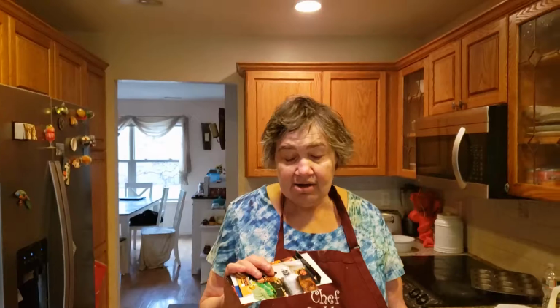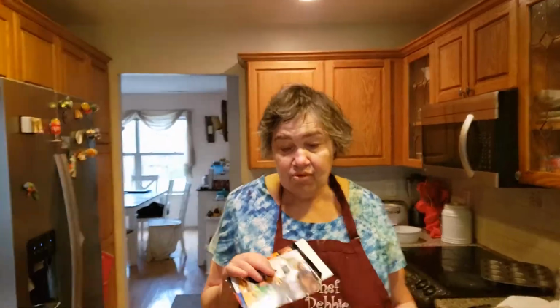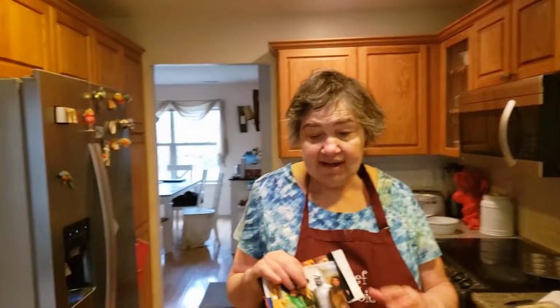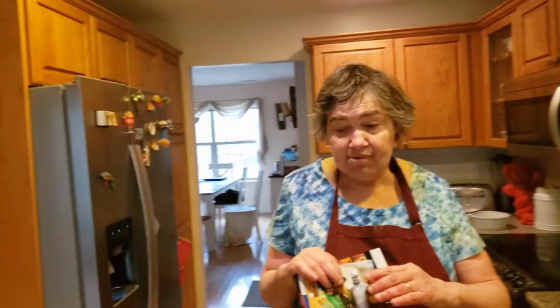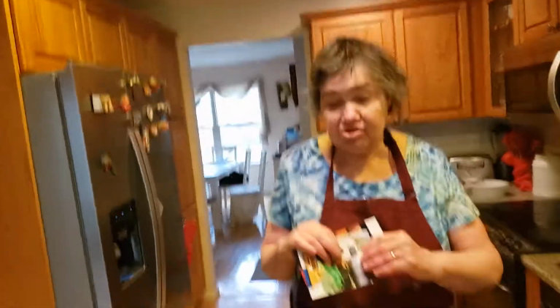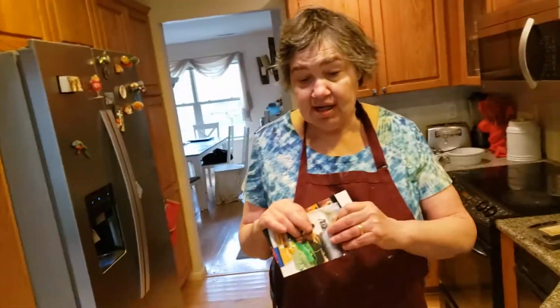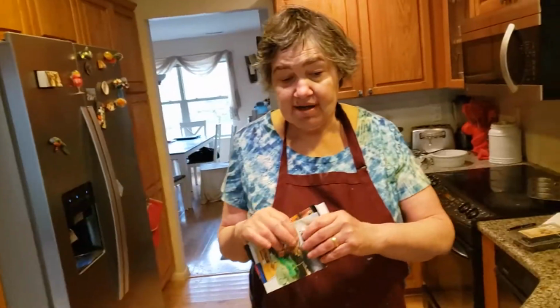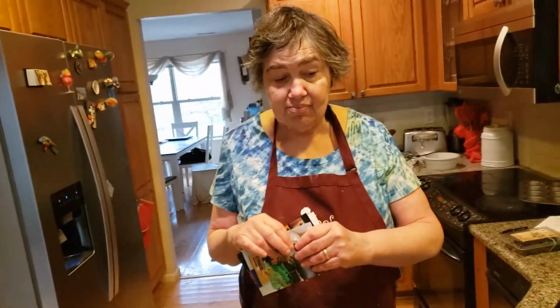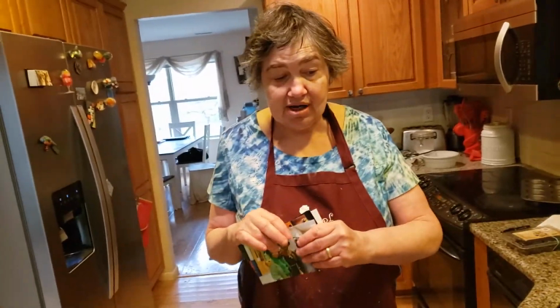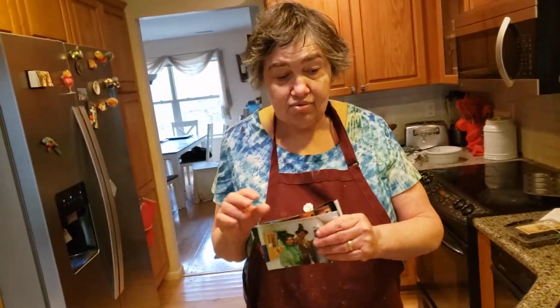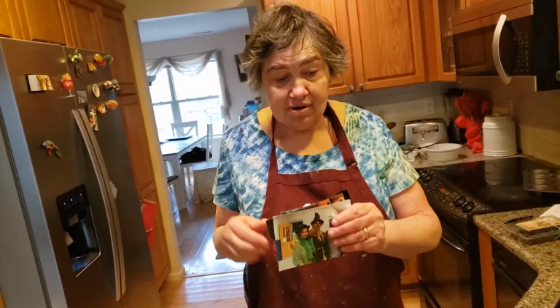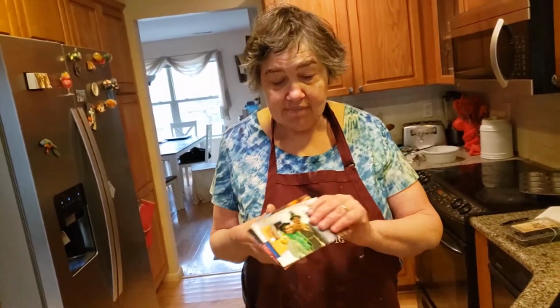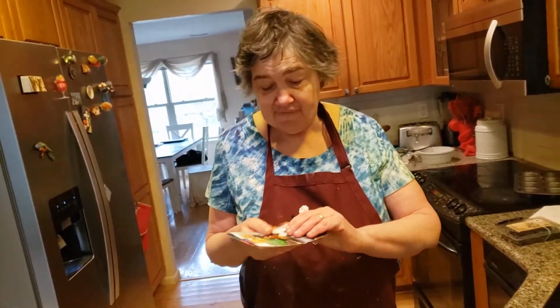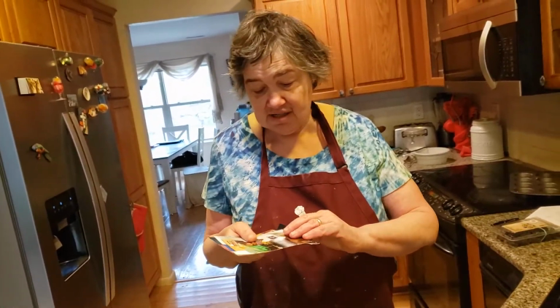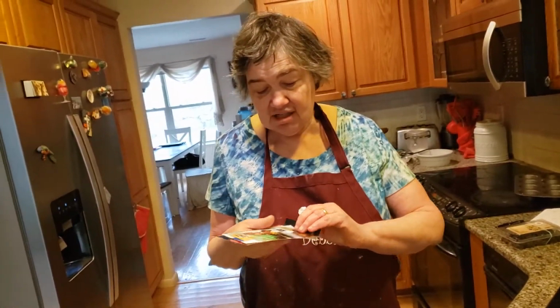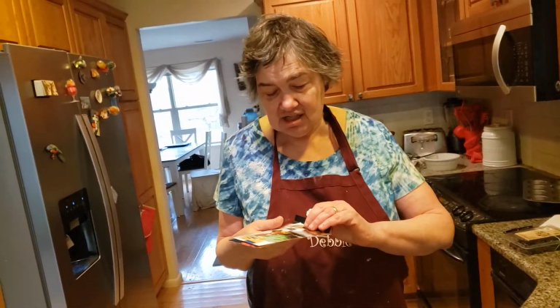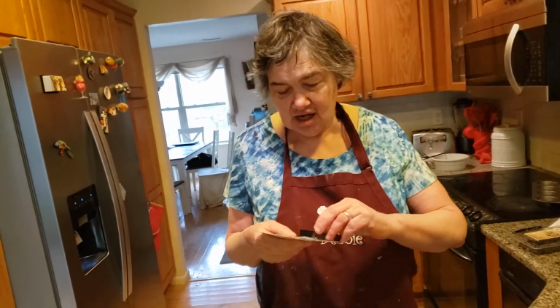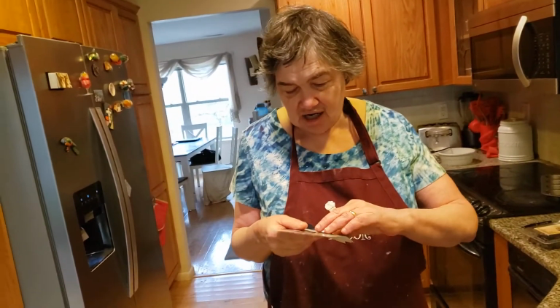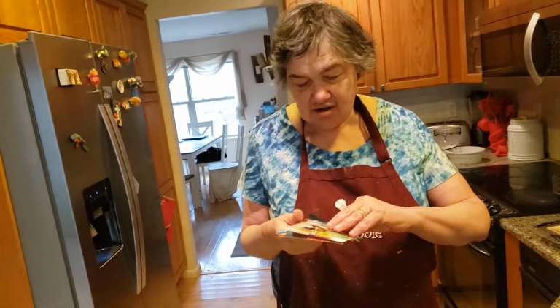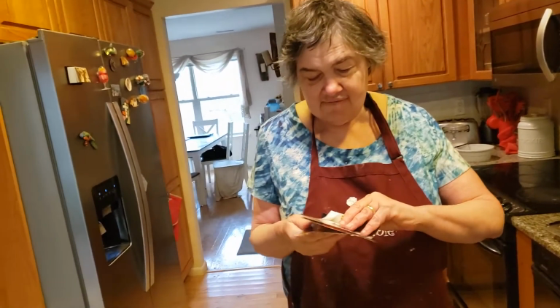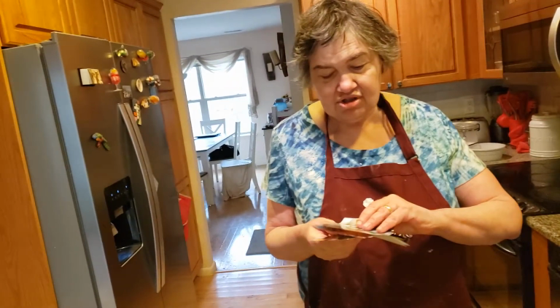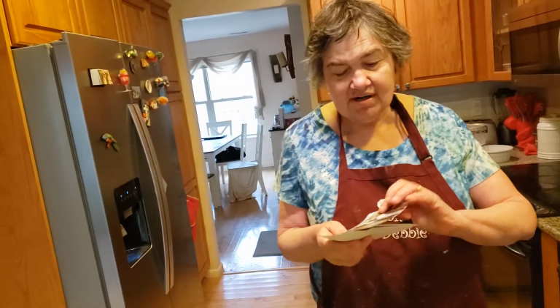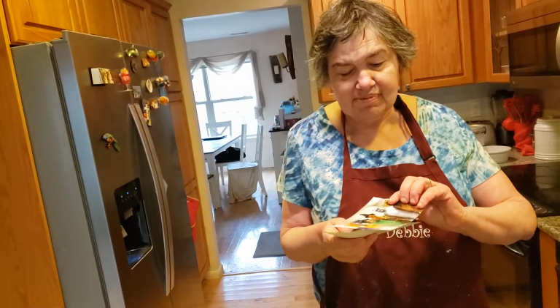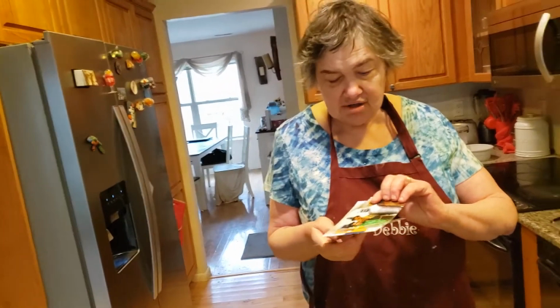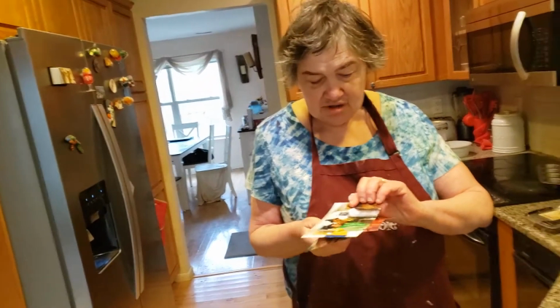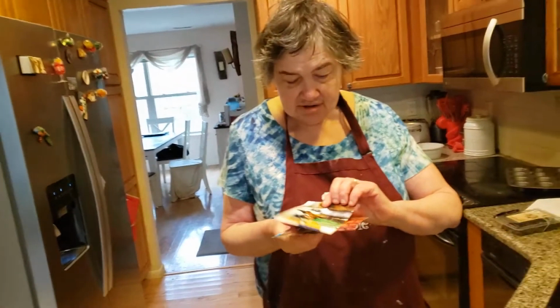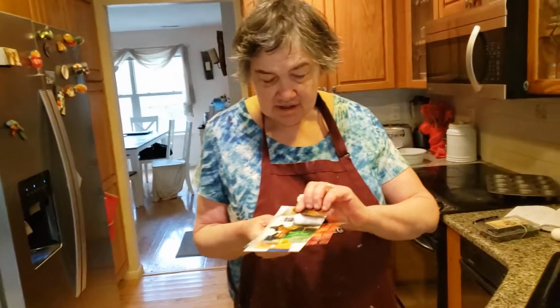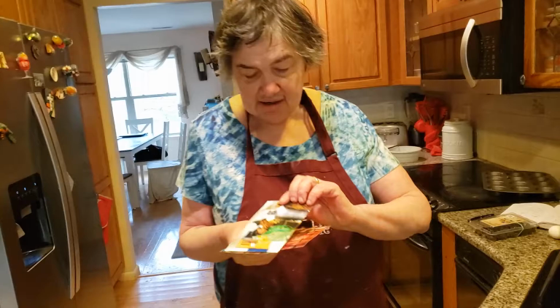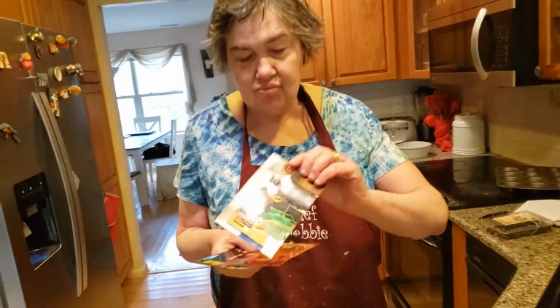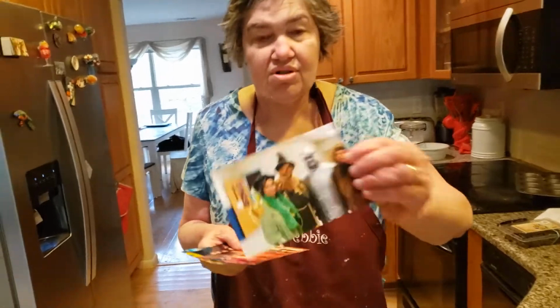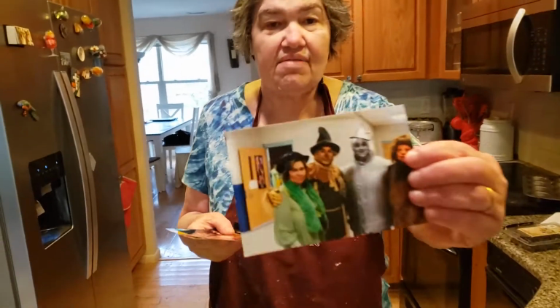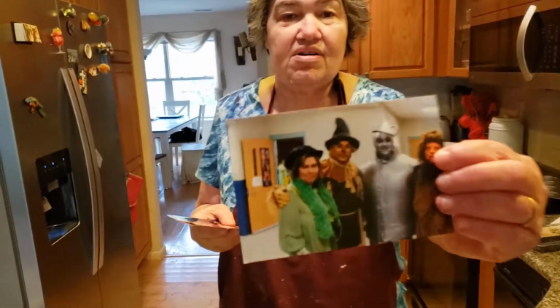Good morning everyone! Today I'm making grand blueberry muffins, and this is in honor of a show I did back in 2009 — The Wizard of Oz.